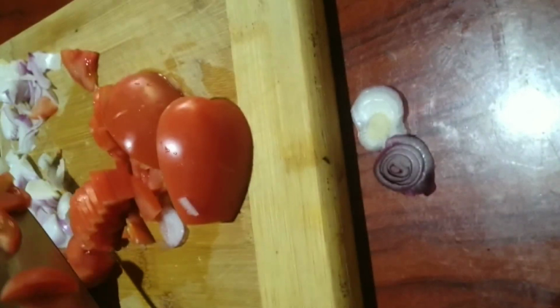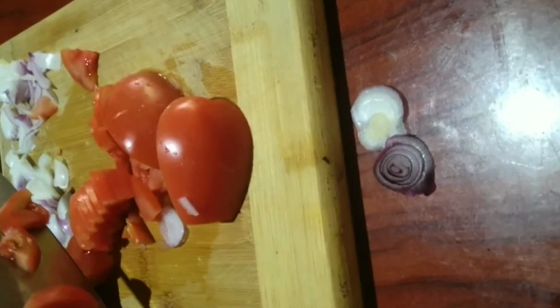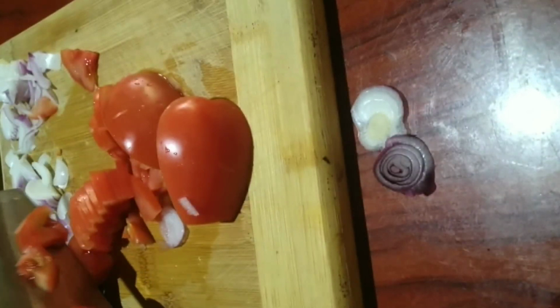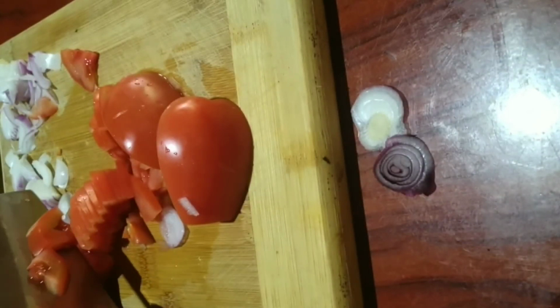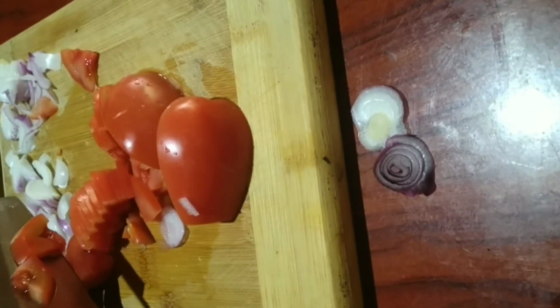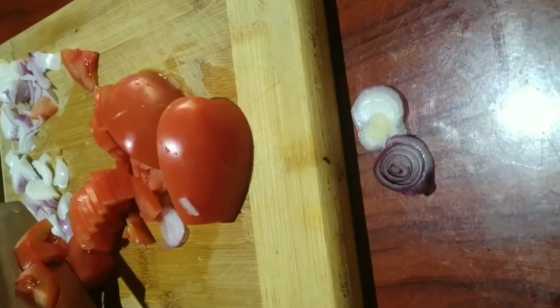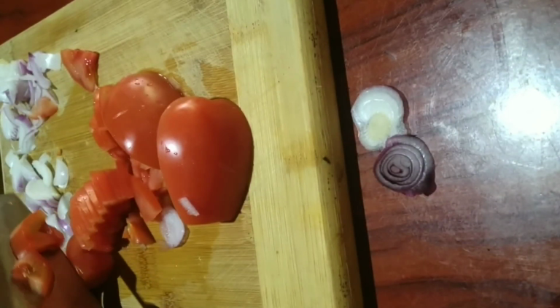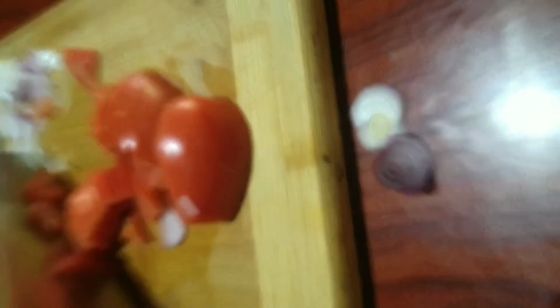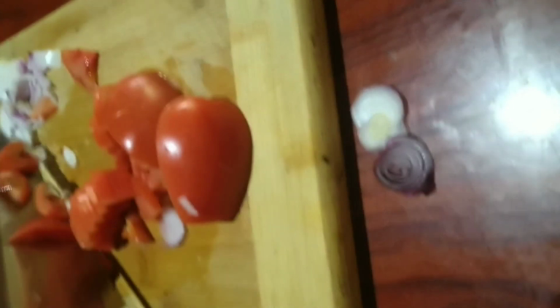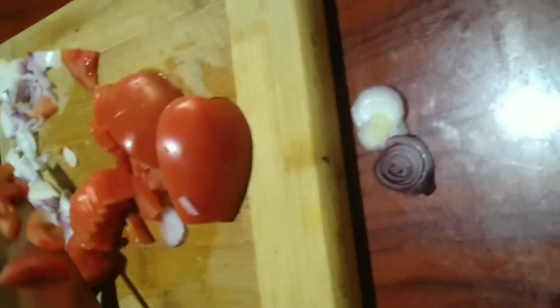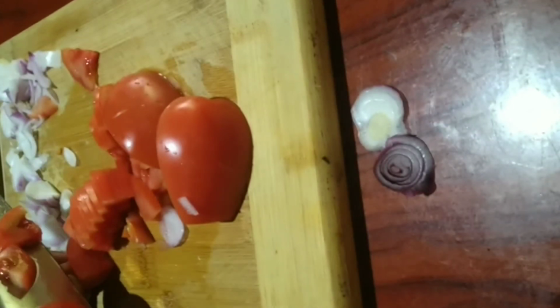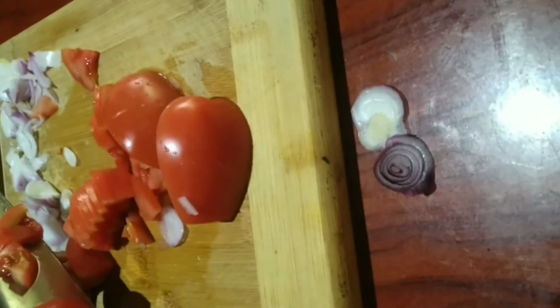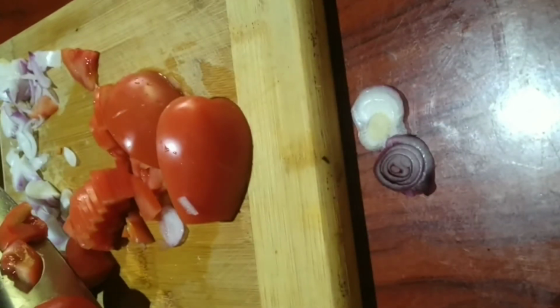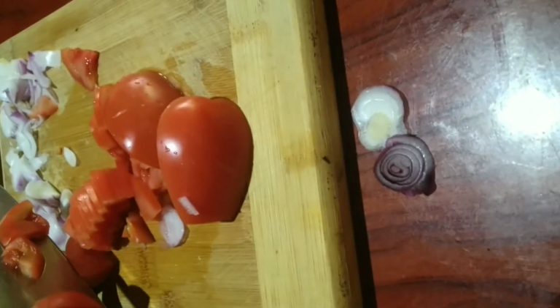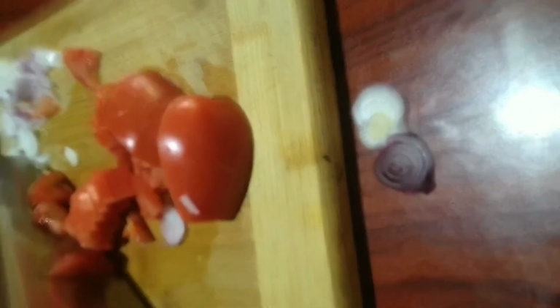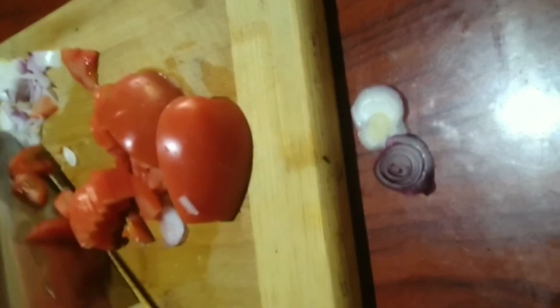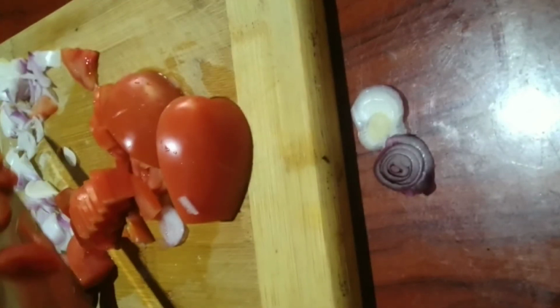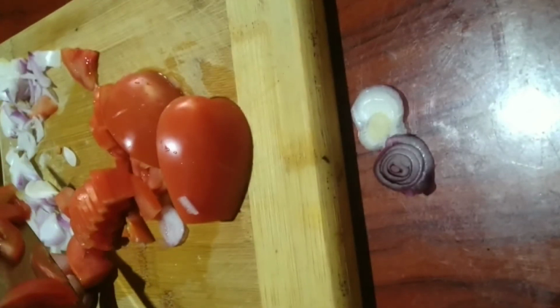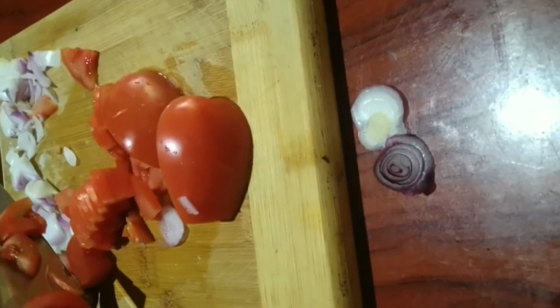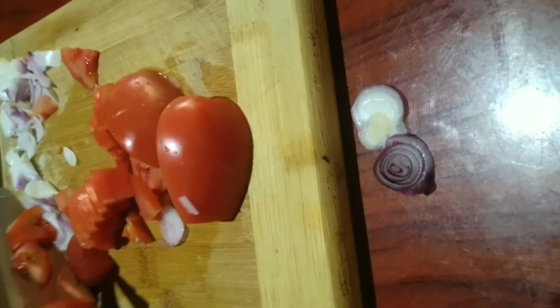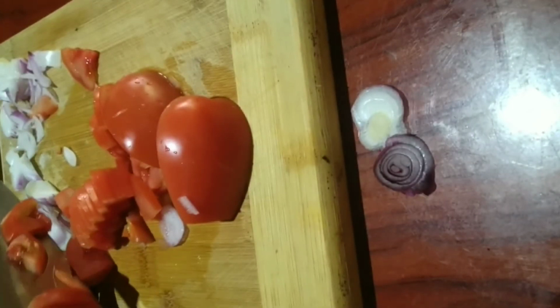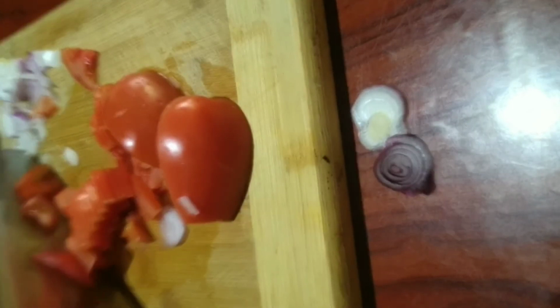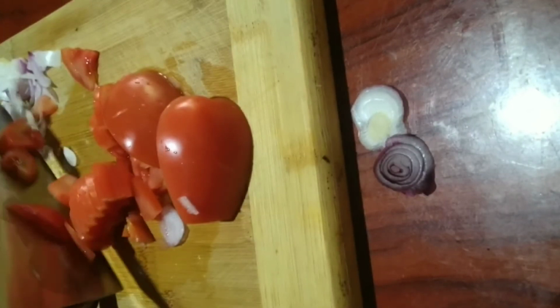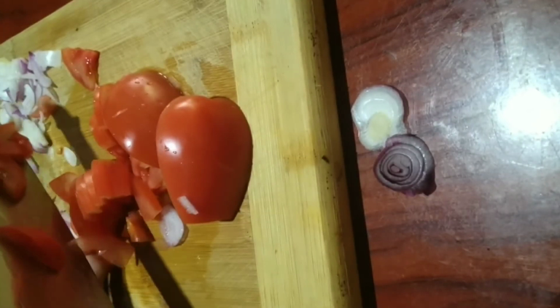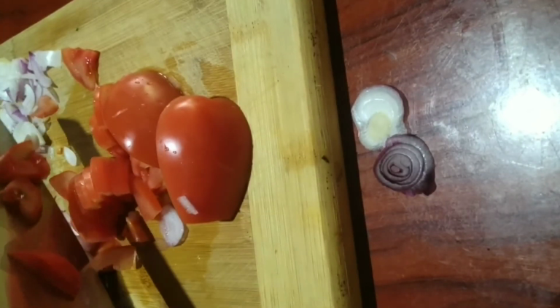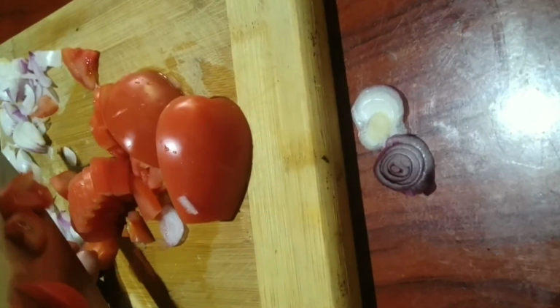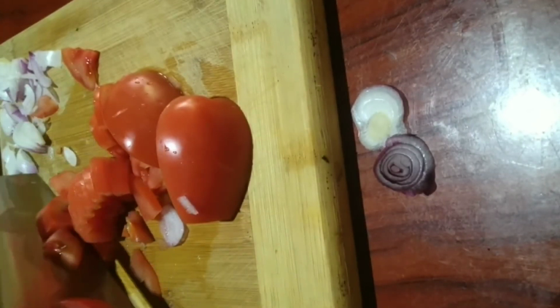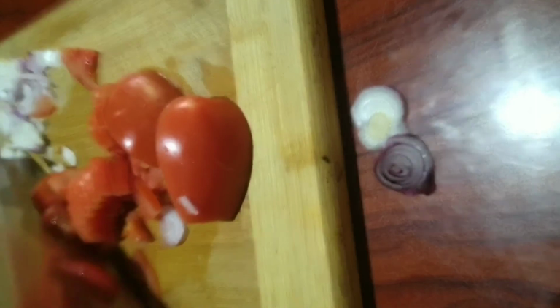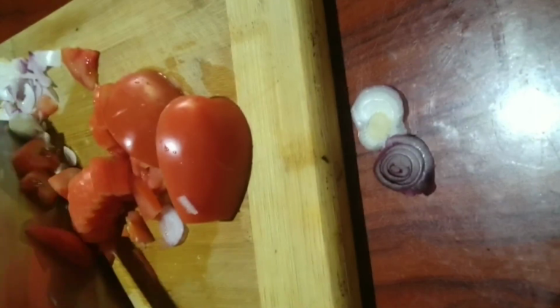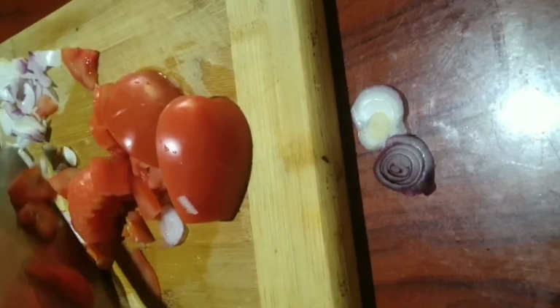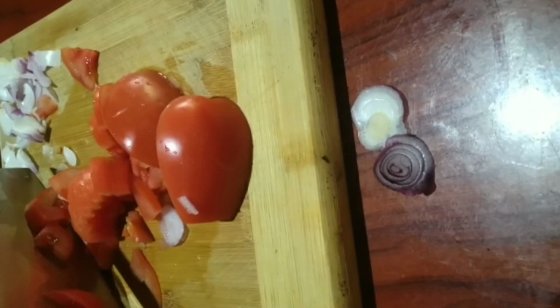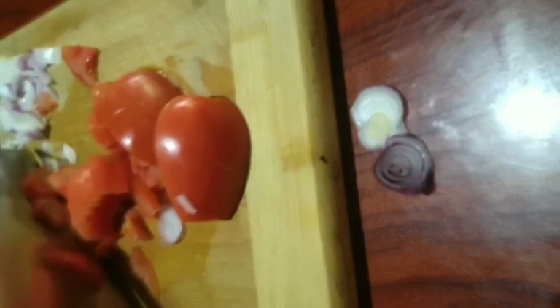As you can see, this knife is sharp enough to cut onion and tomatoes with great ease.